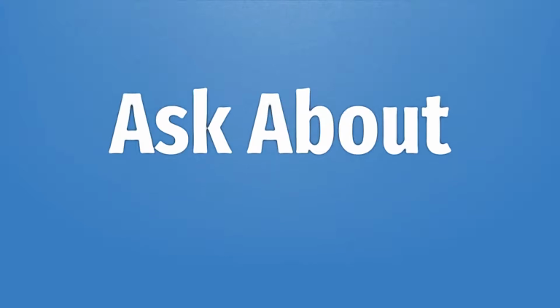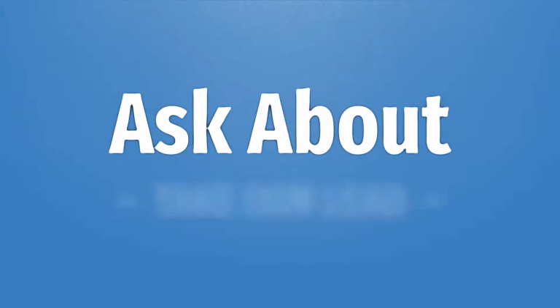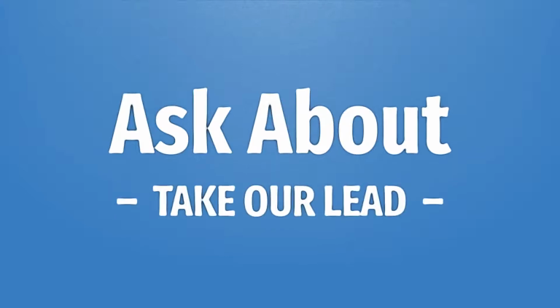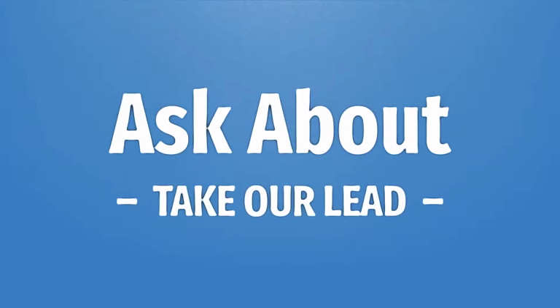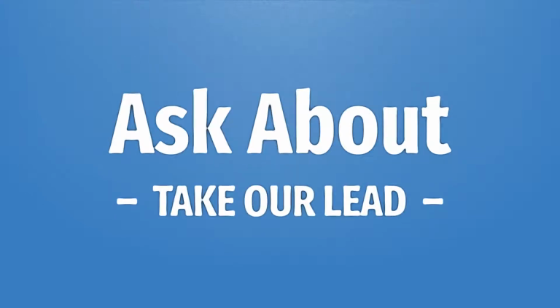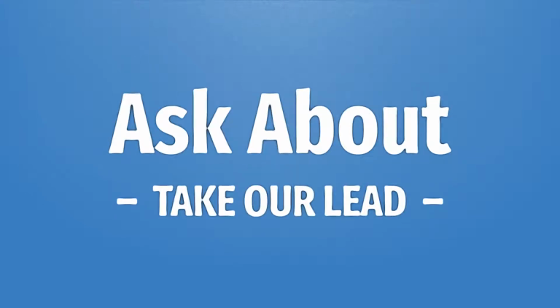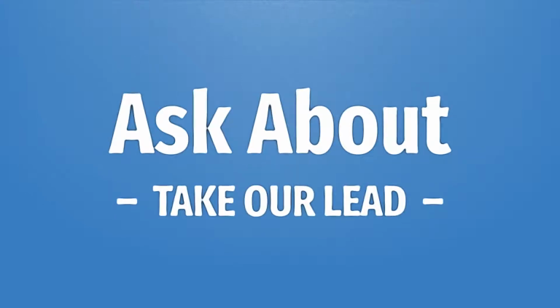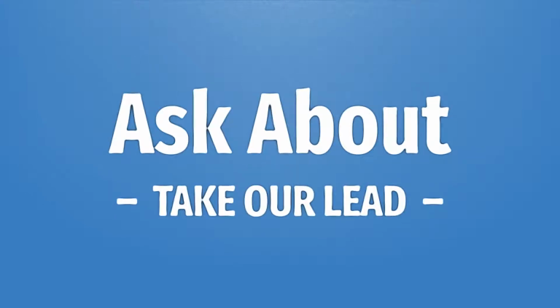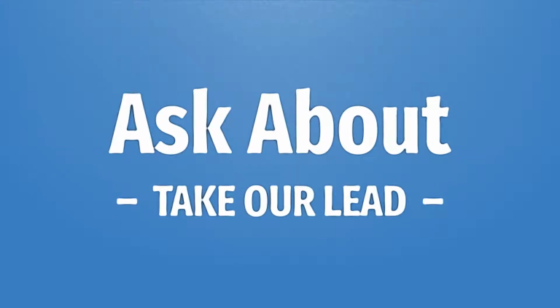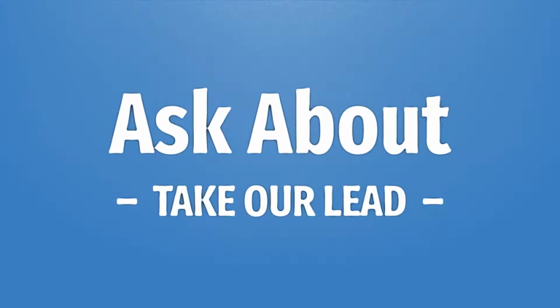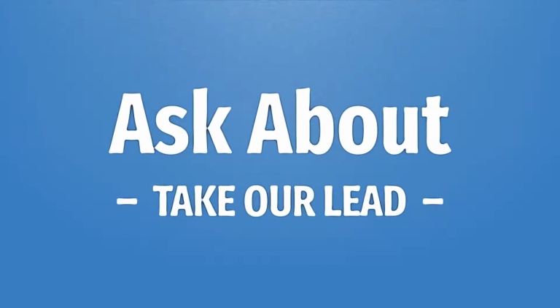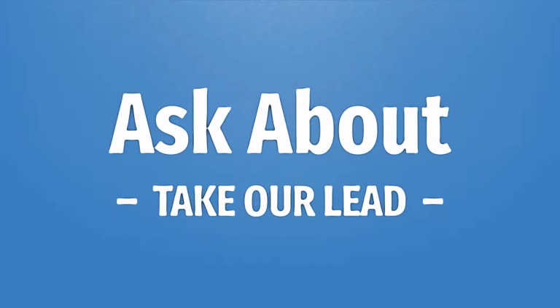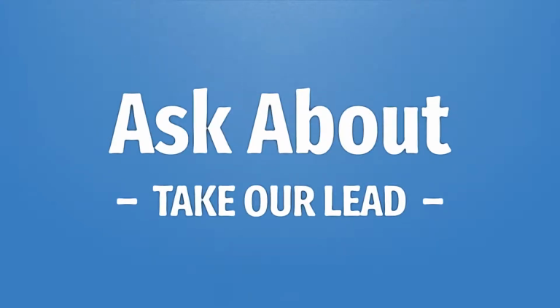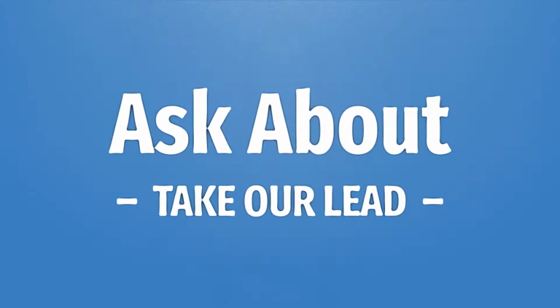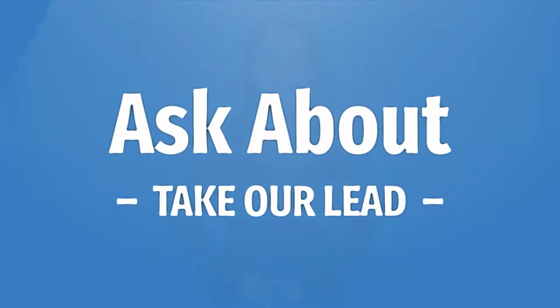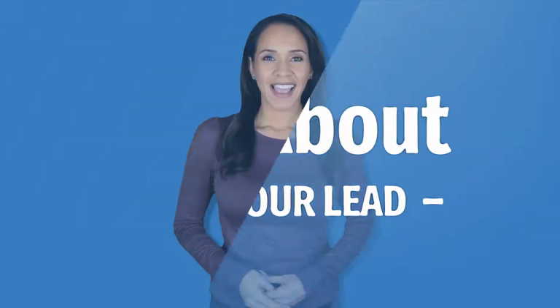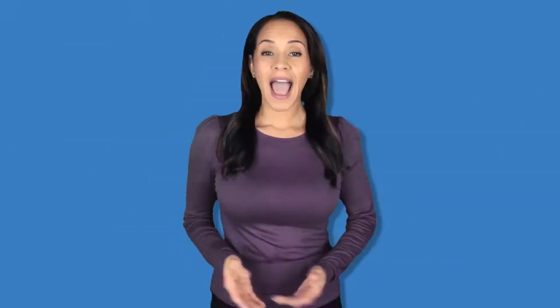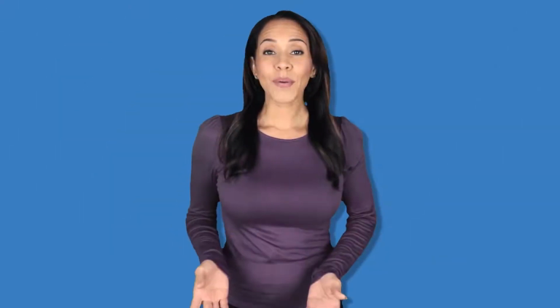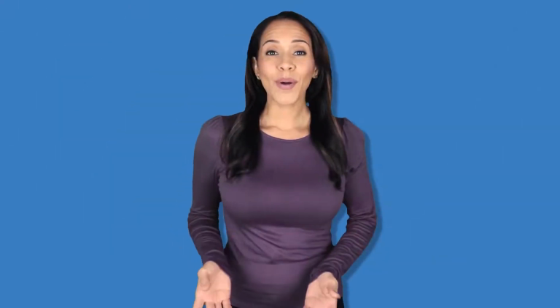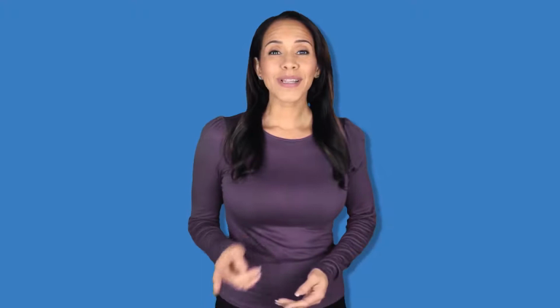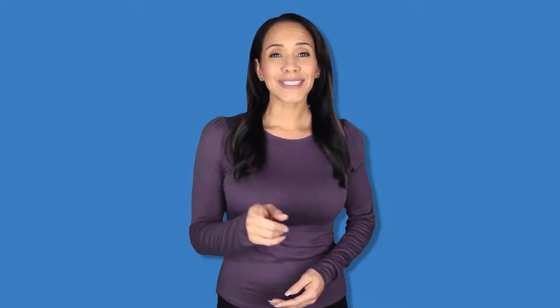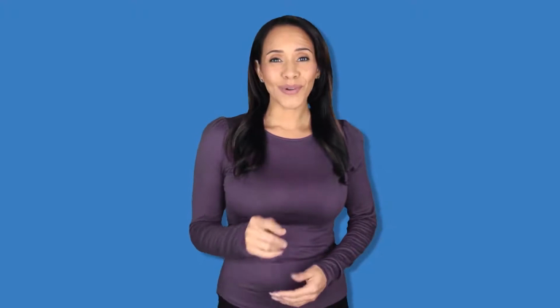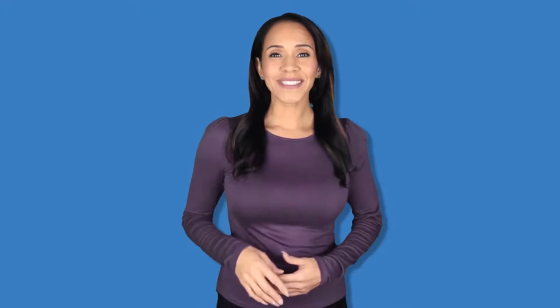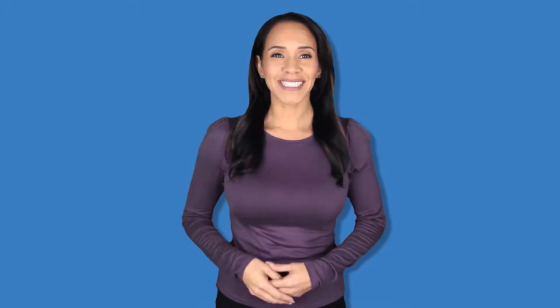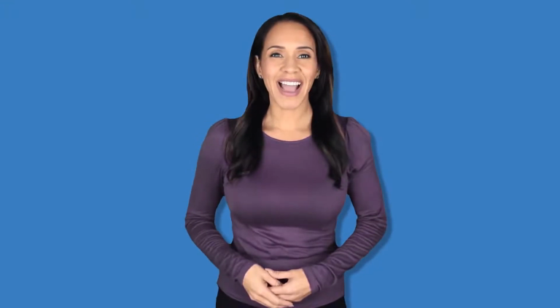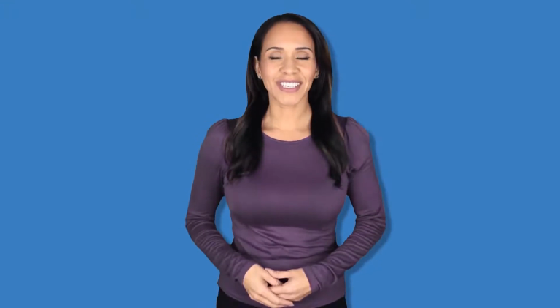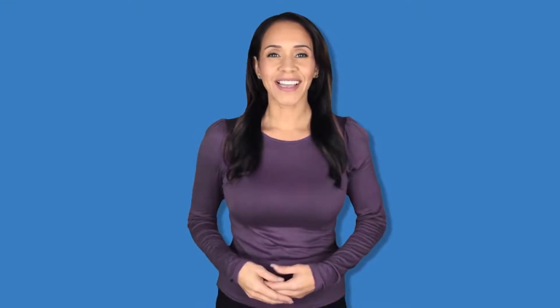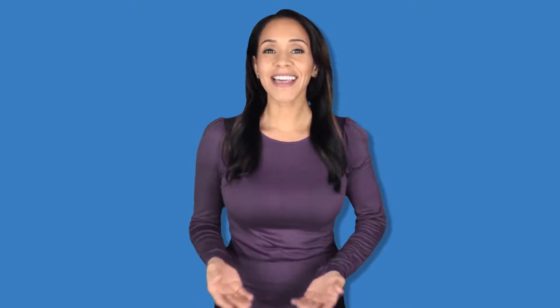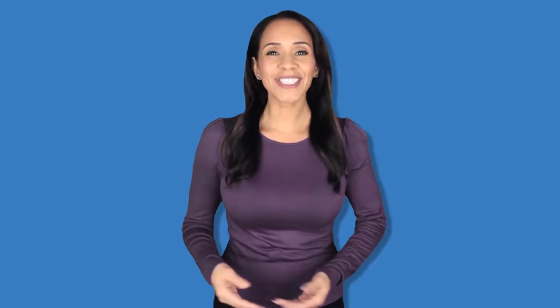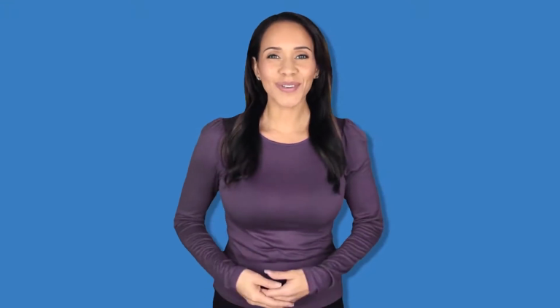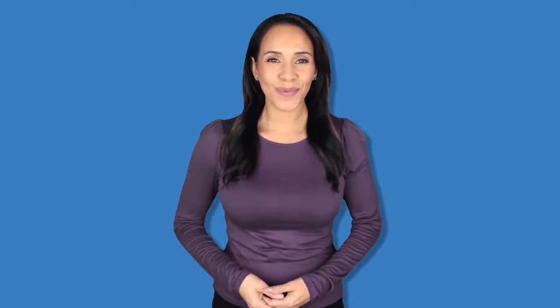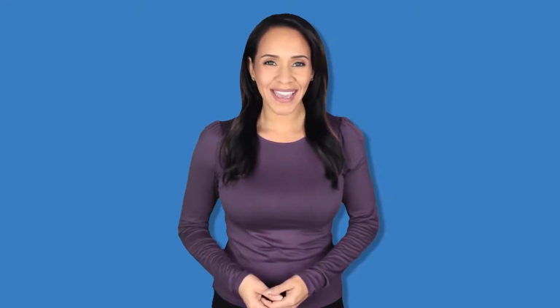Take our lead. Let's help you make your mark. Our goal is your satisfaction. Let us show you the way.